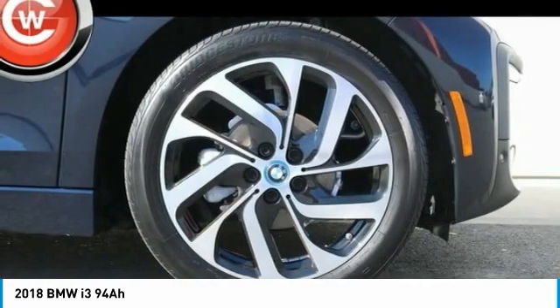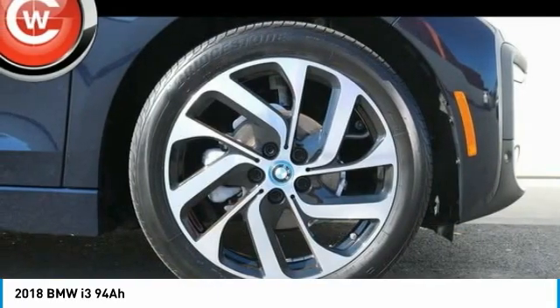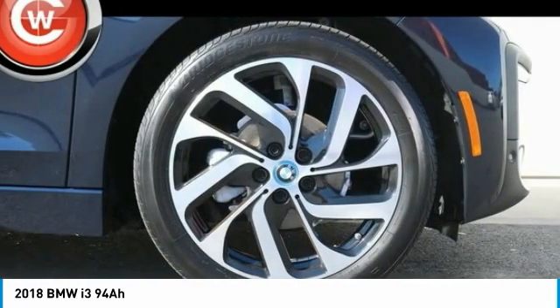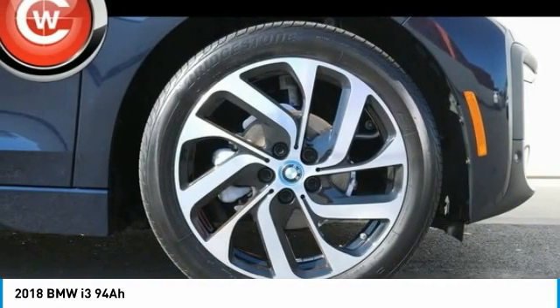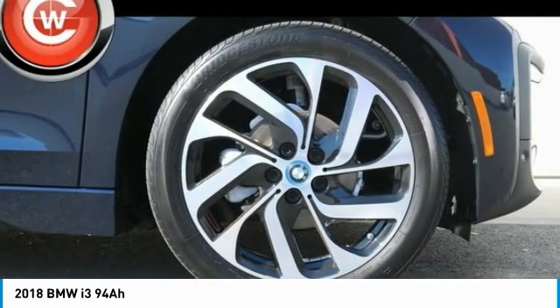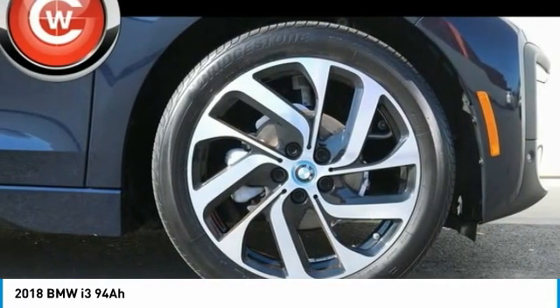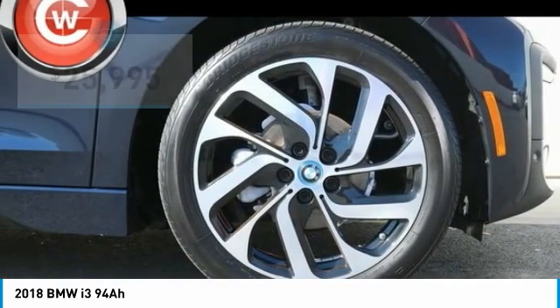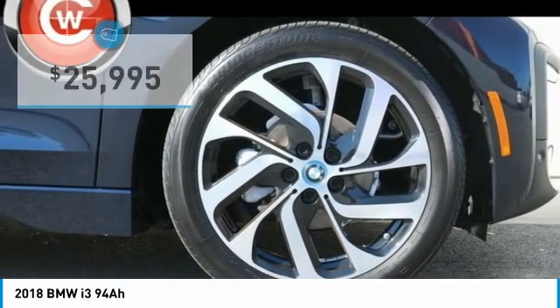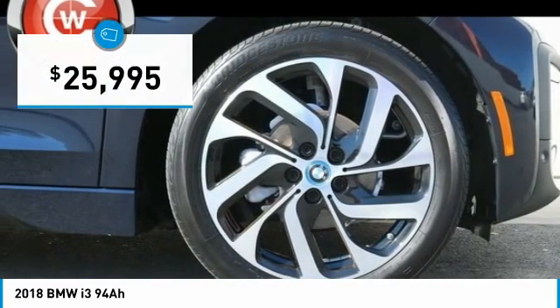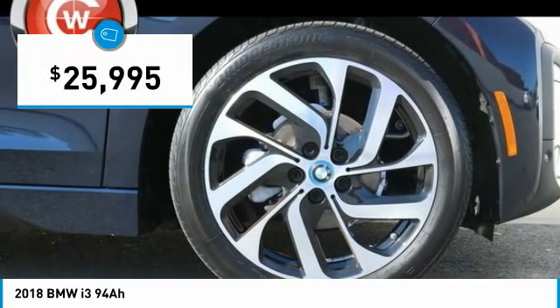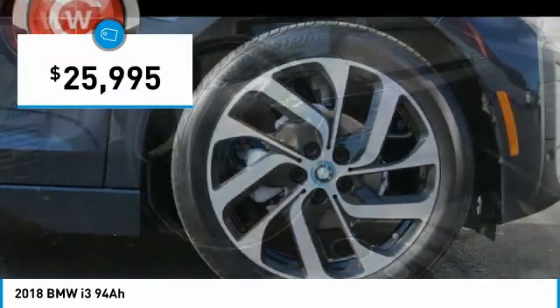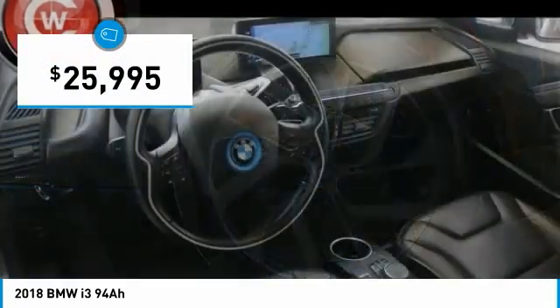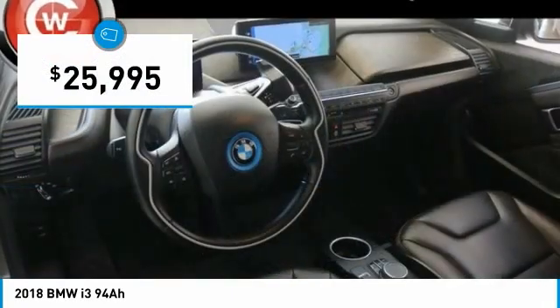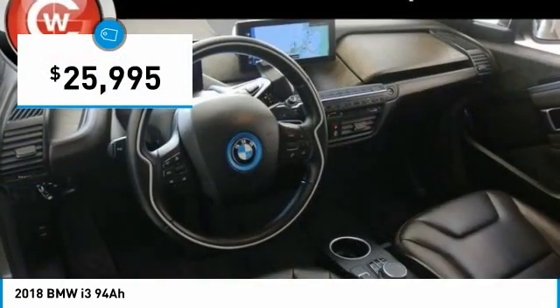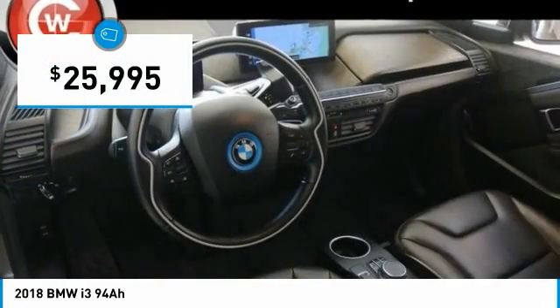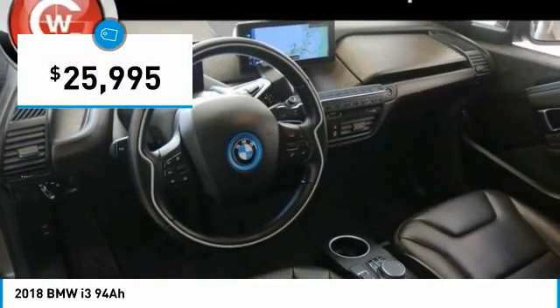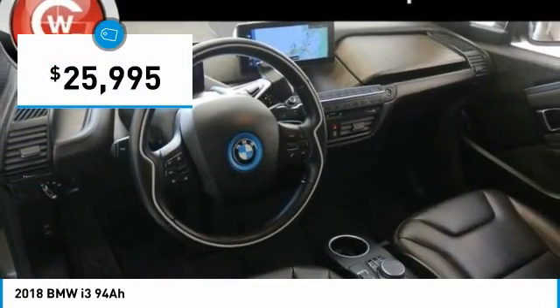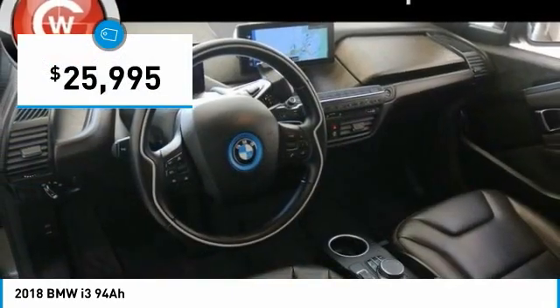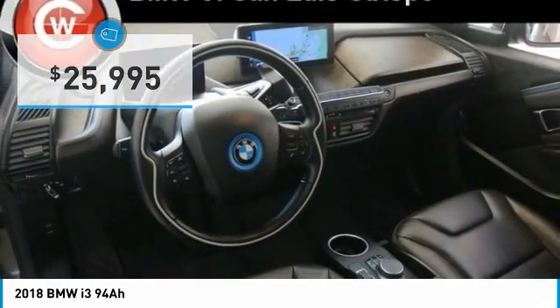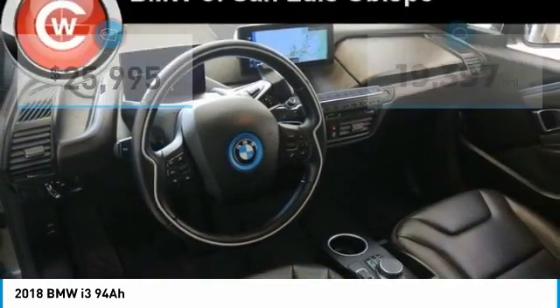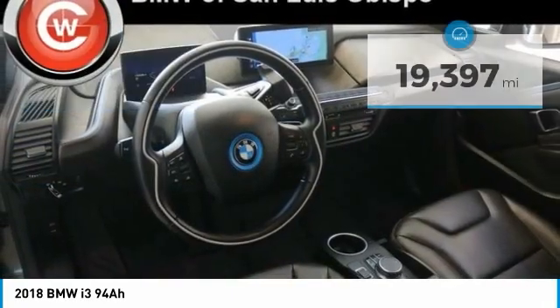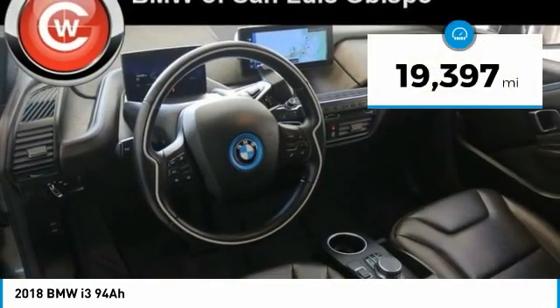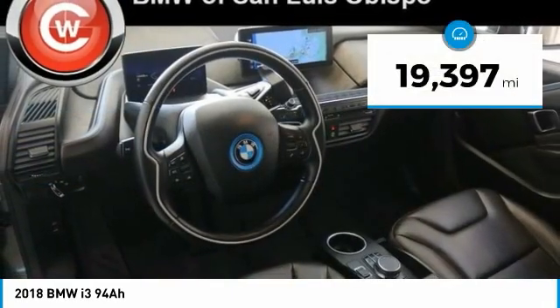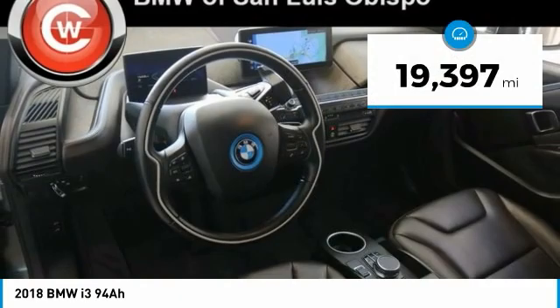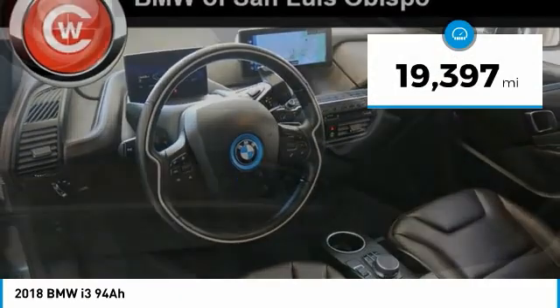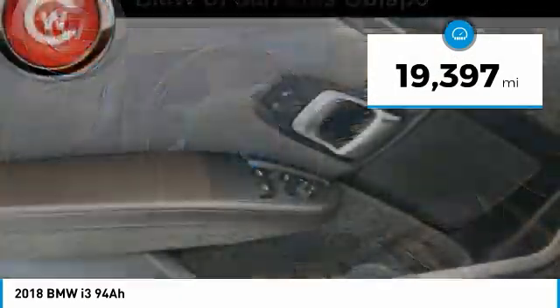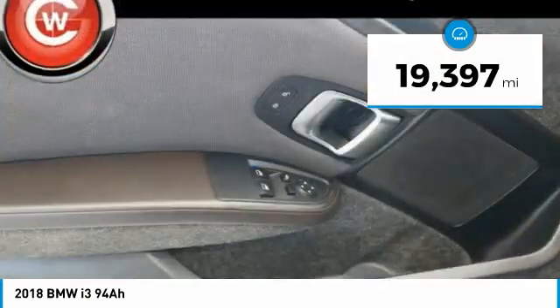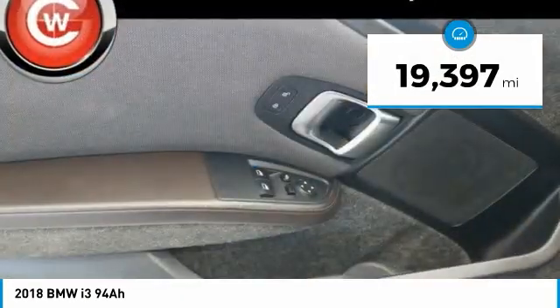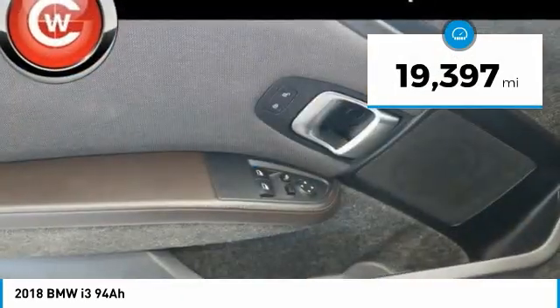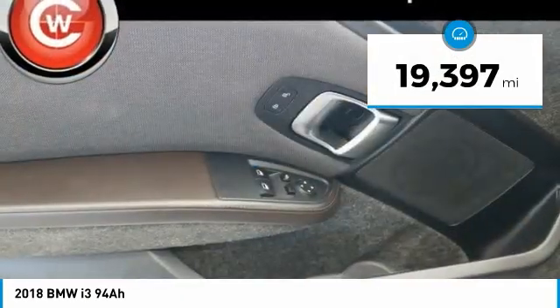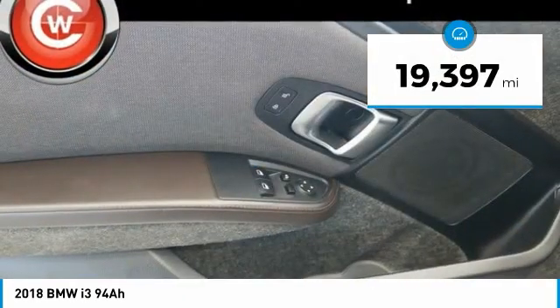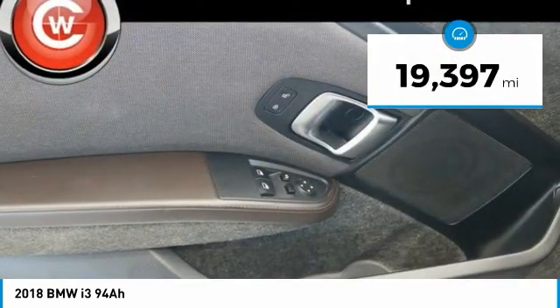The intelligent BMW ConnectDrive services brings you easily and conveniently to your destination, and is priced below $30,000. This vehicle has less than 20,000 miles.